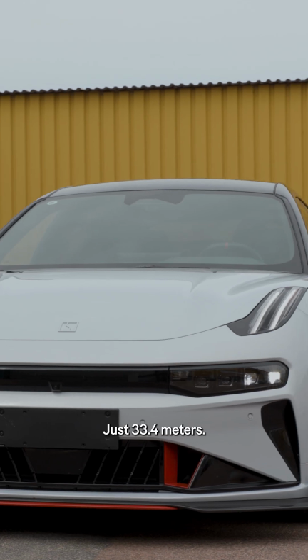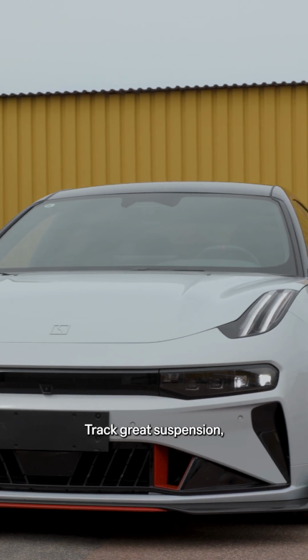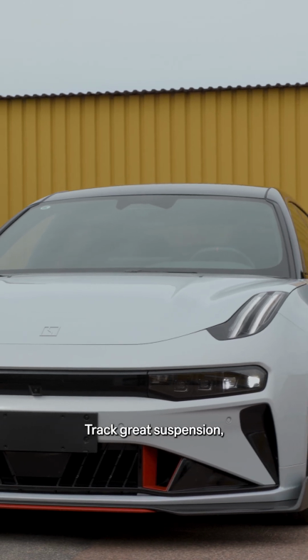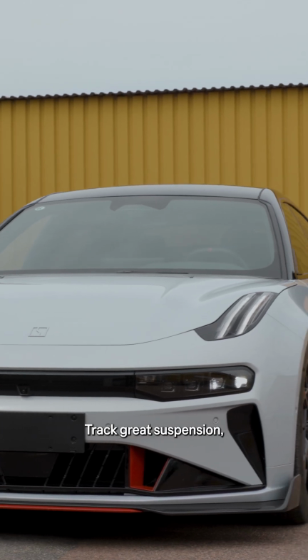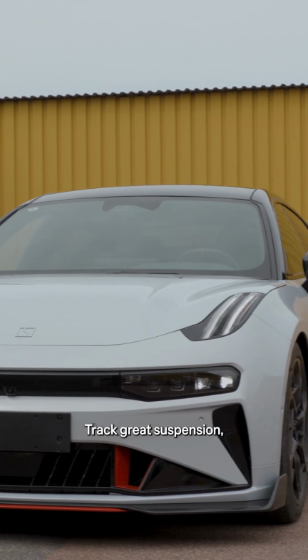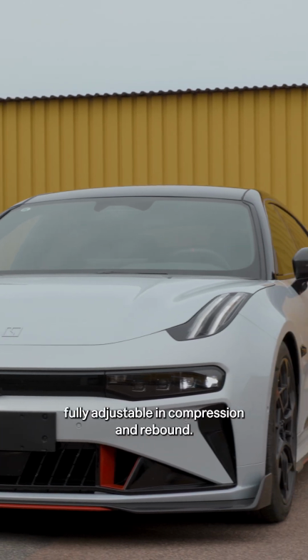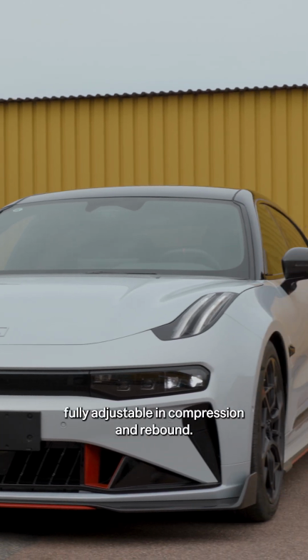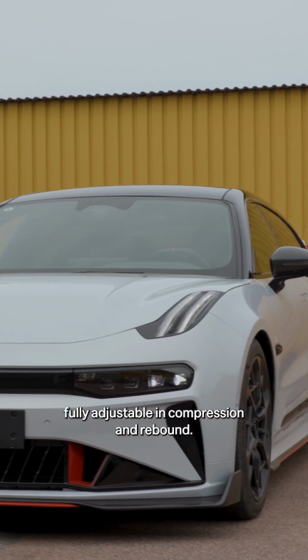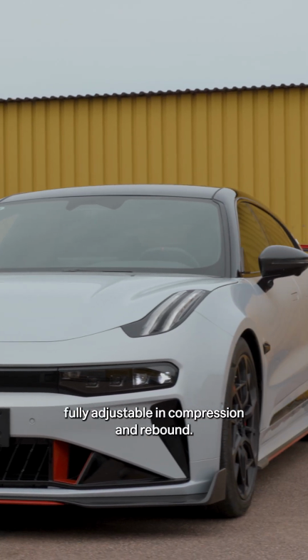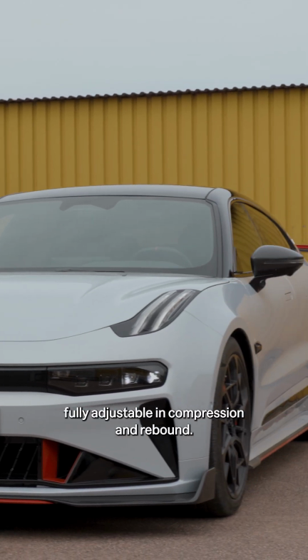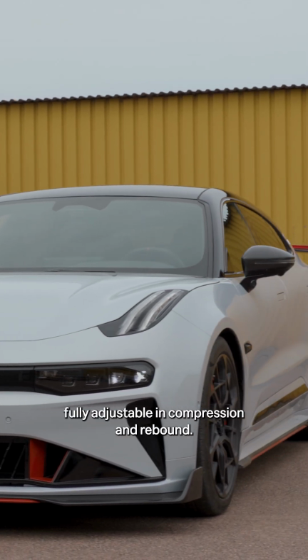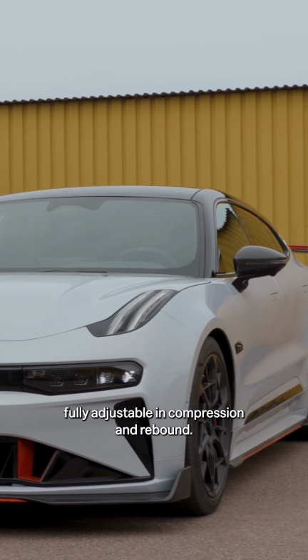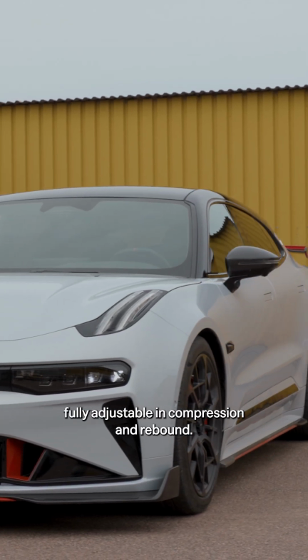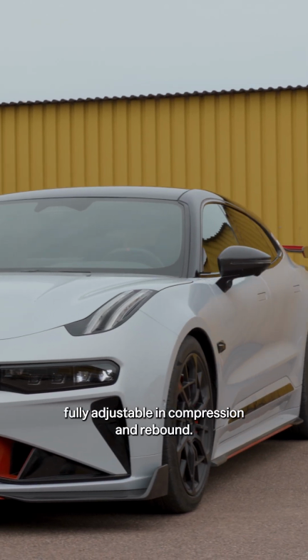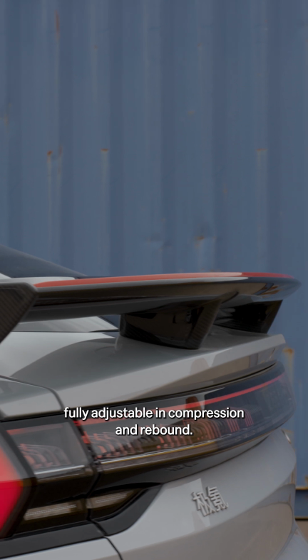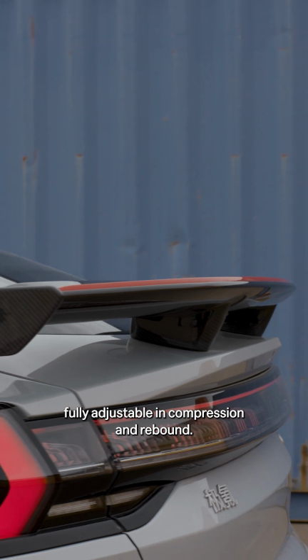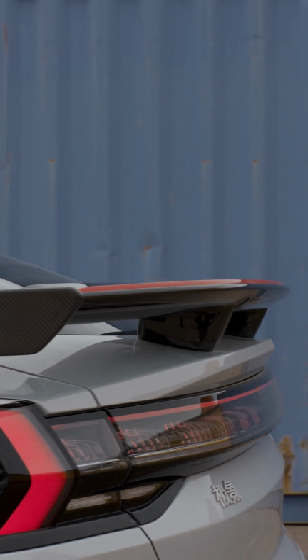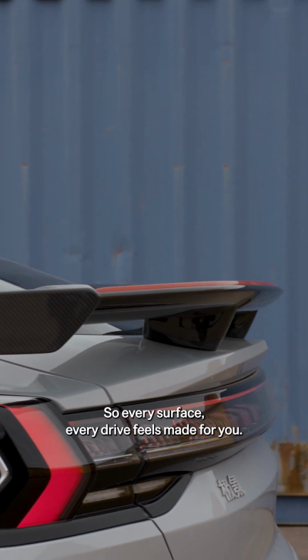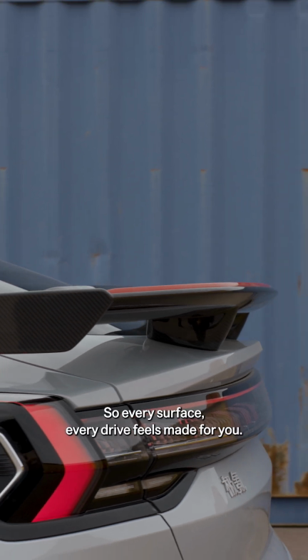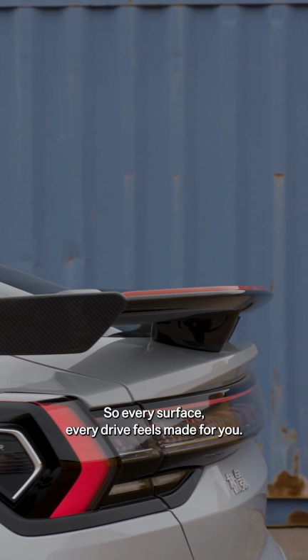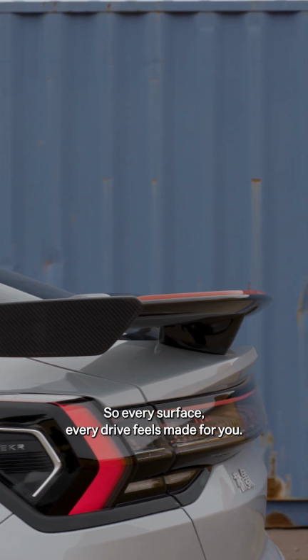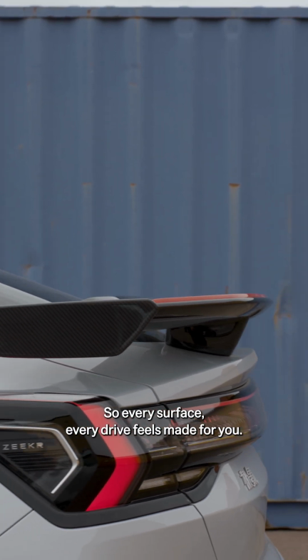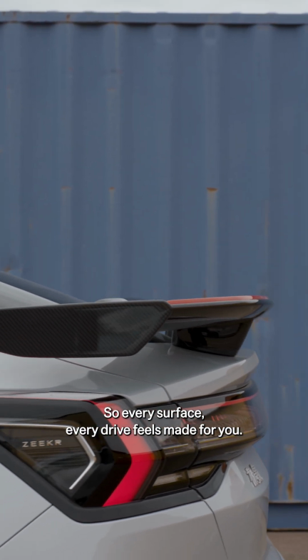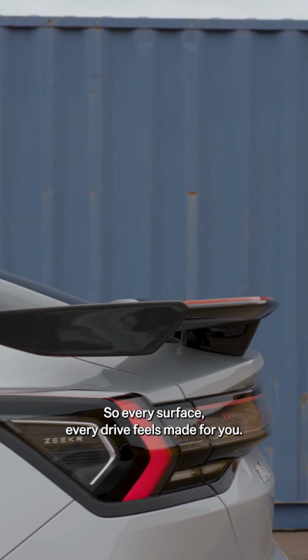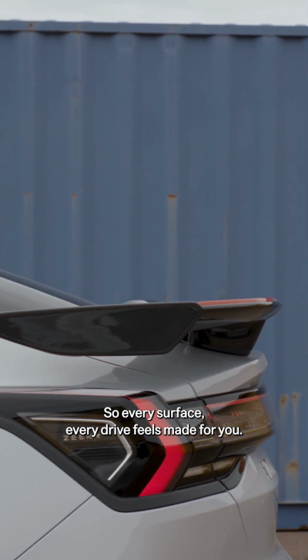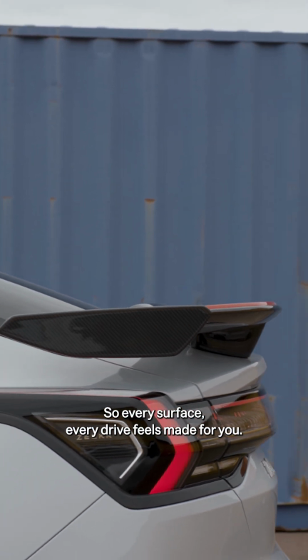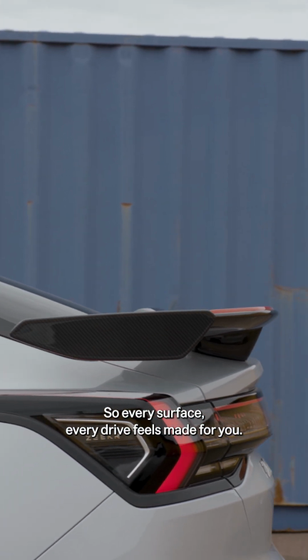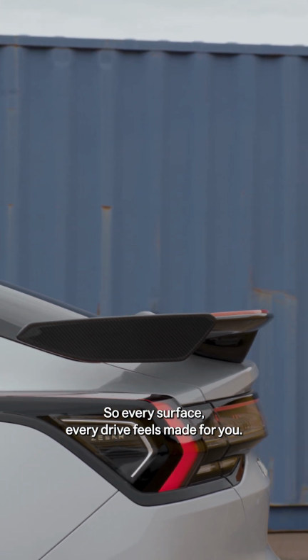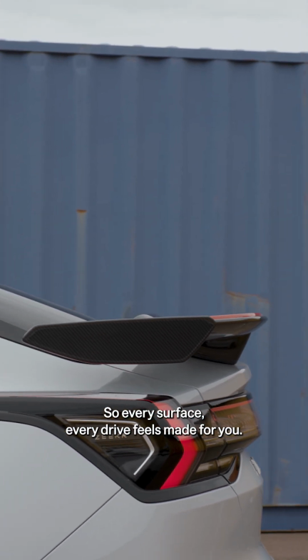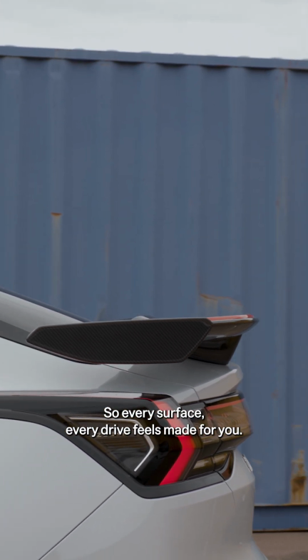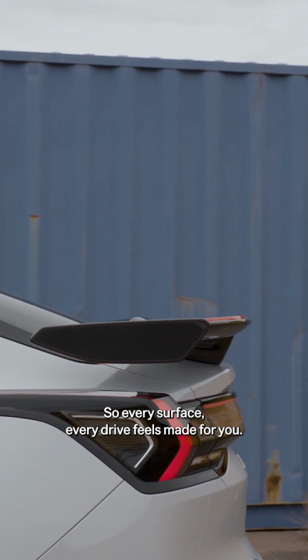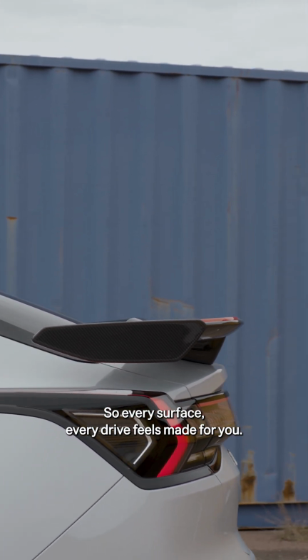Track-grade suspension, fully adjustable in compression and rebound, so every surface, every drive feels made for you.